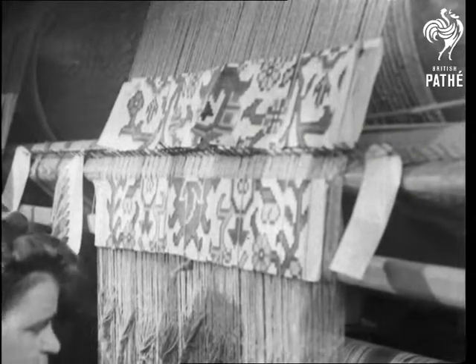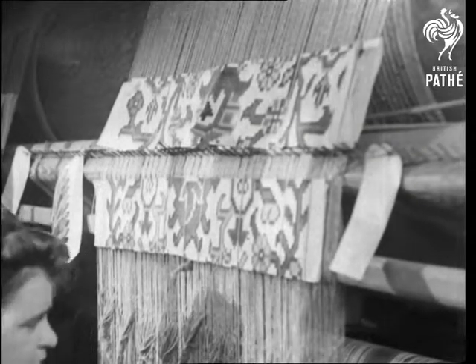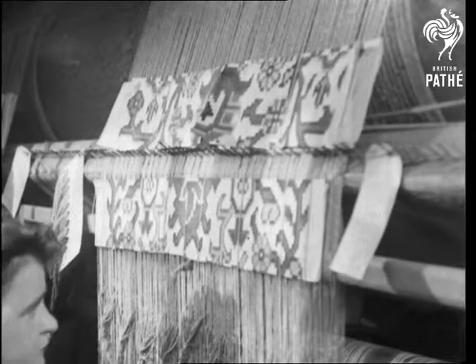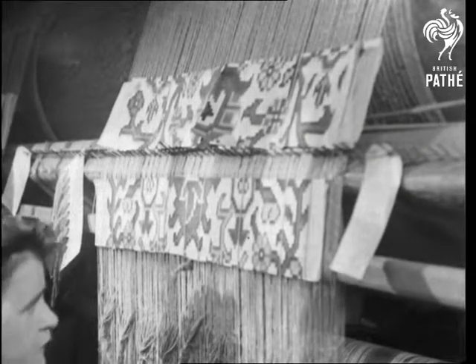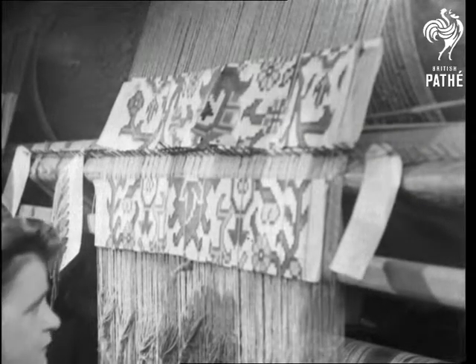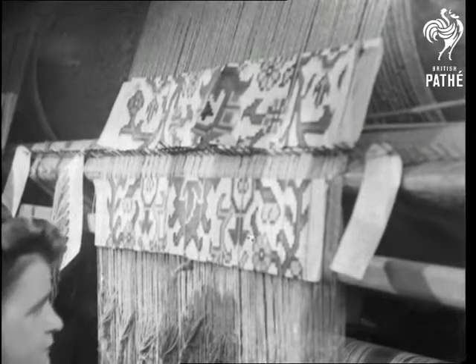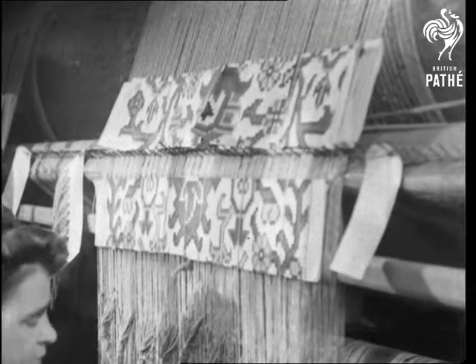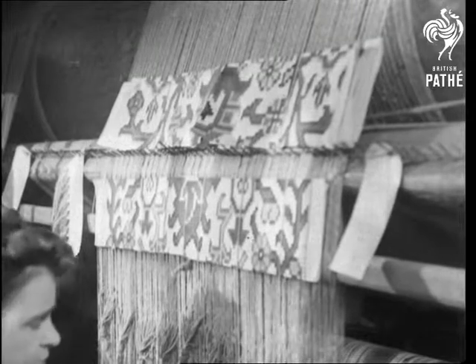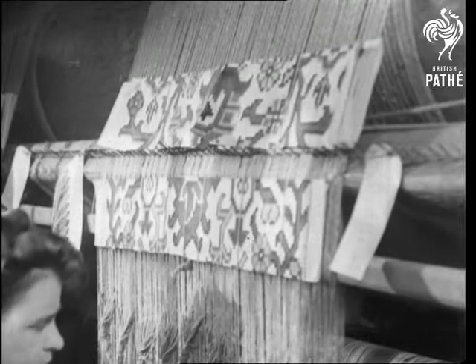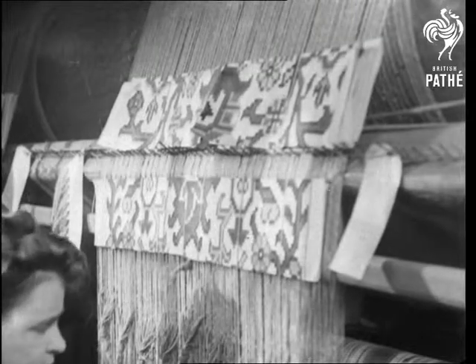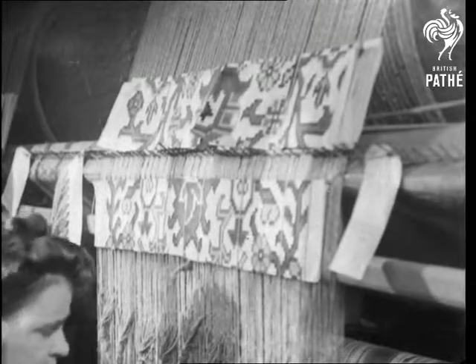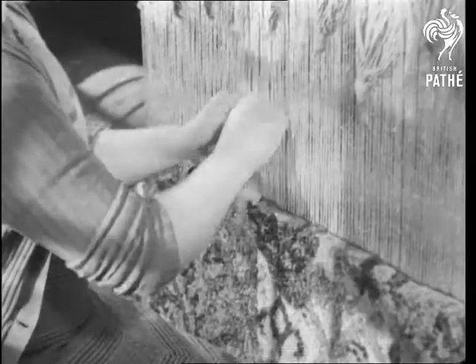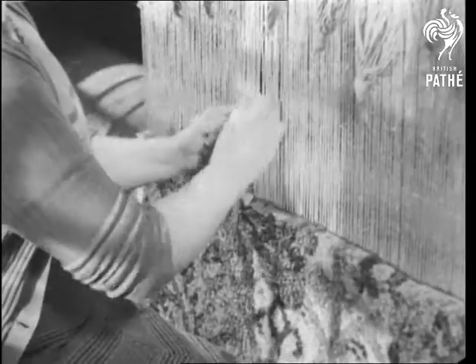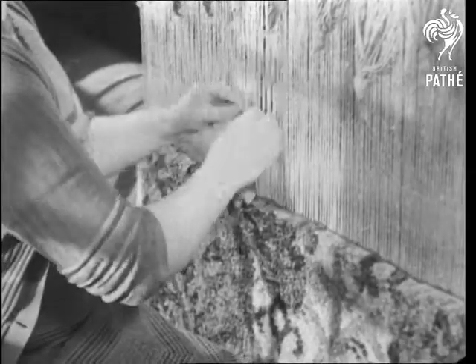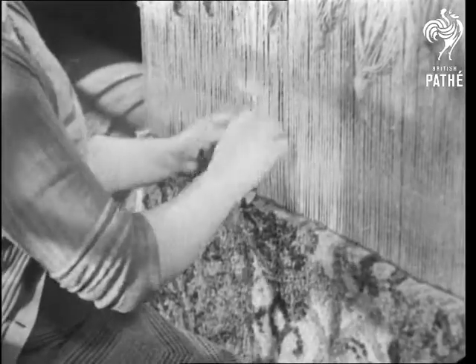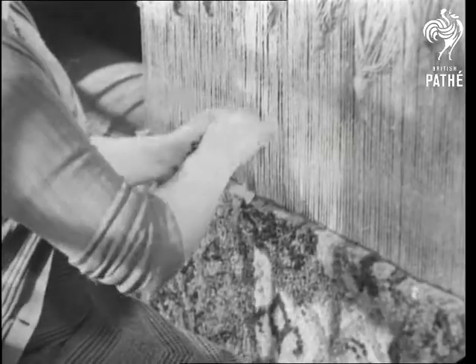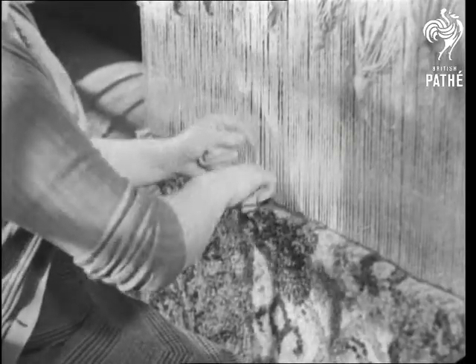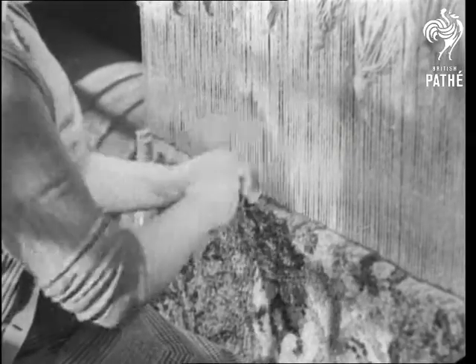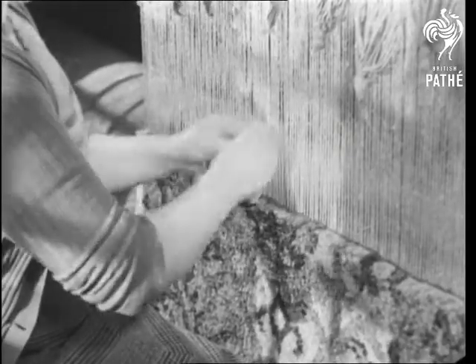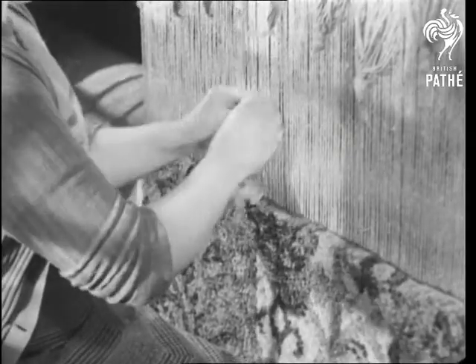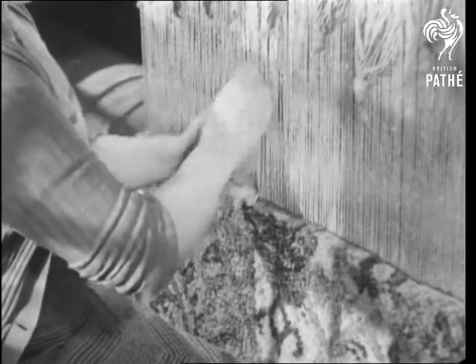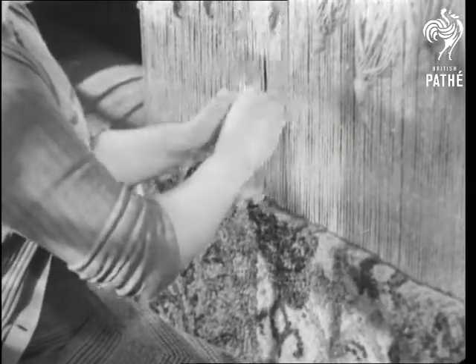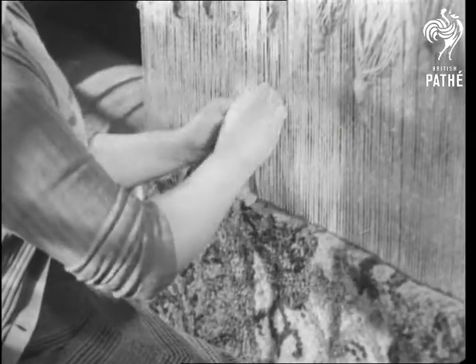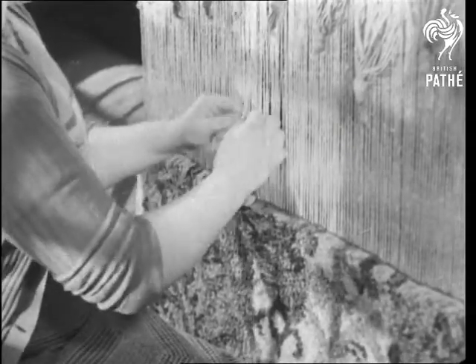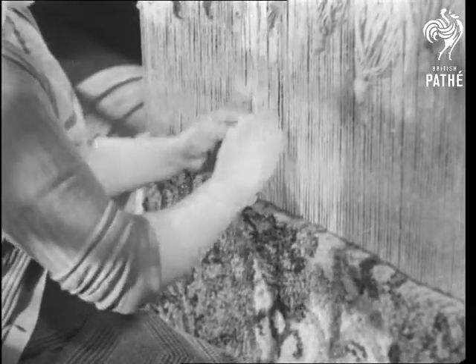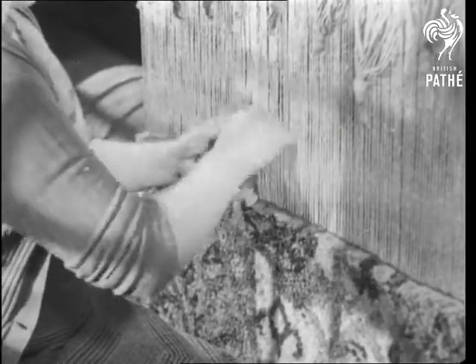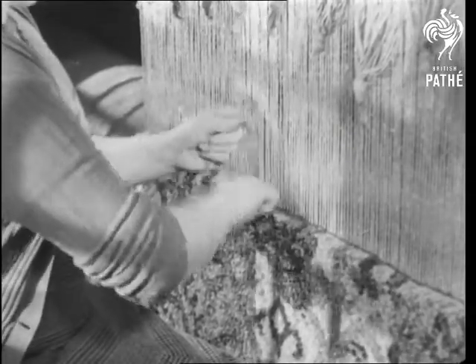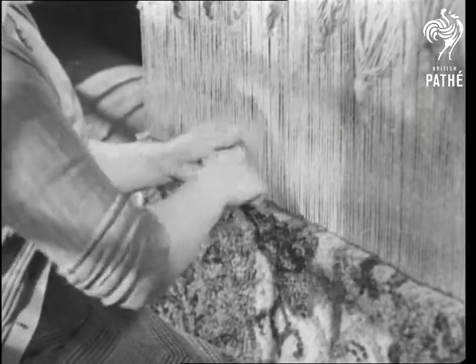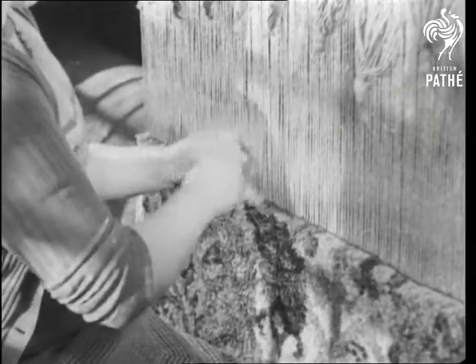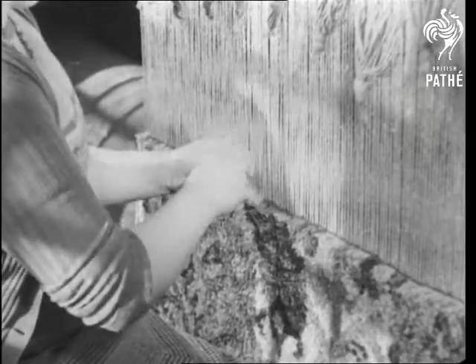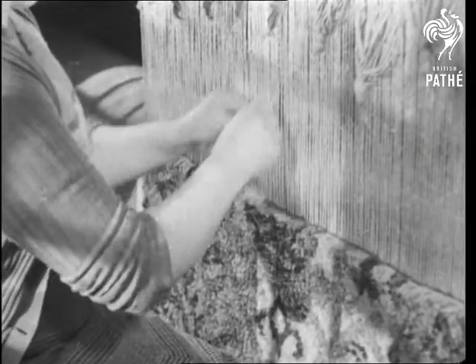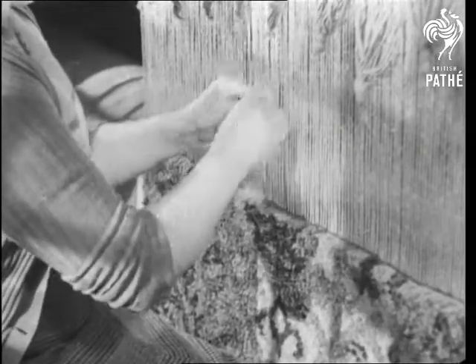From a pattern pinned to the top of the strands, the finished rug is built up, every tuft tied by hand.